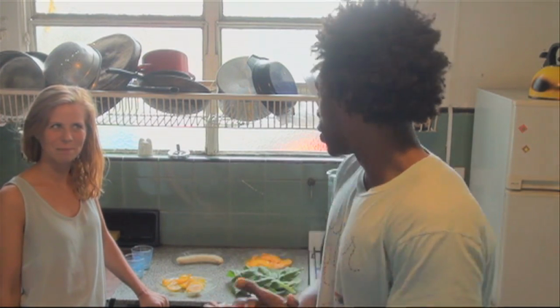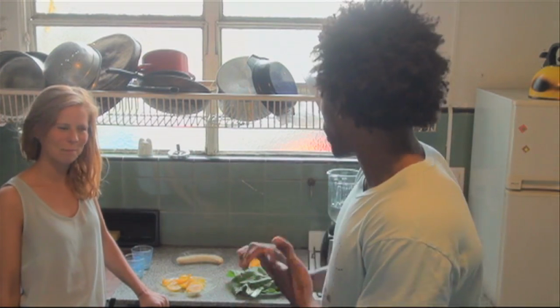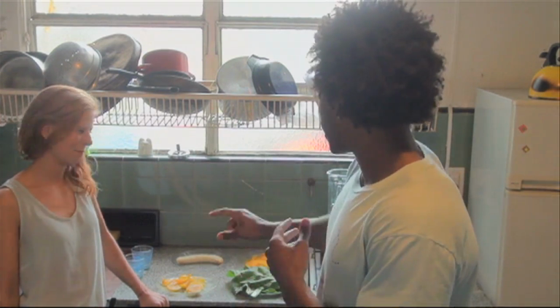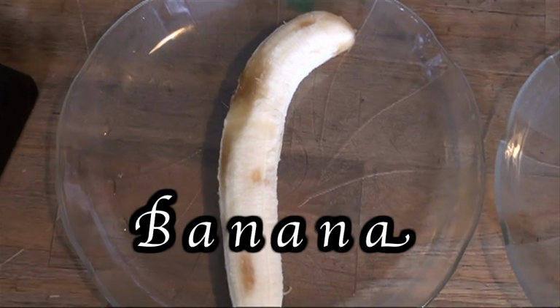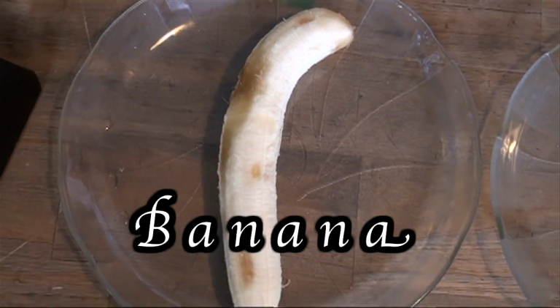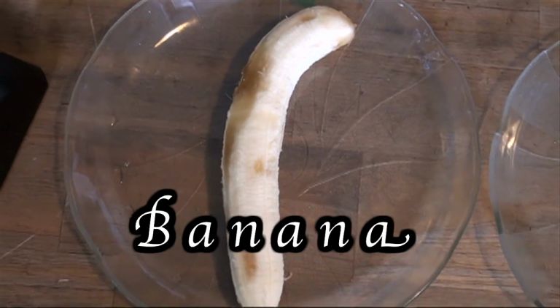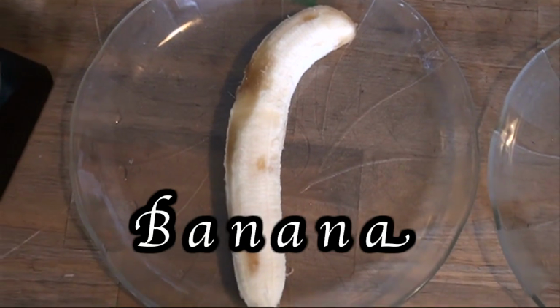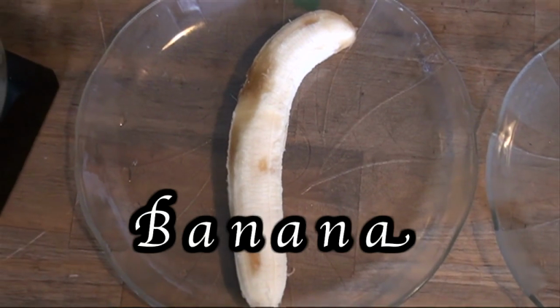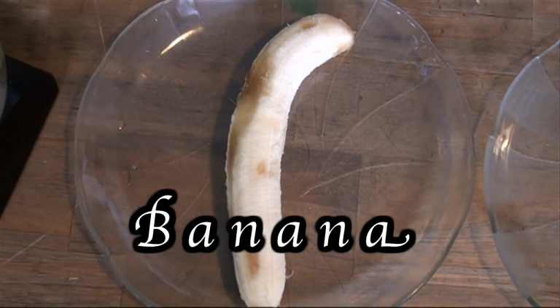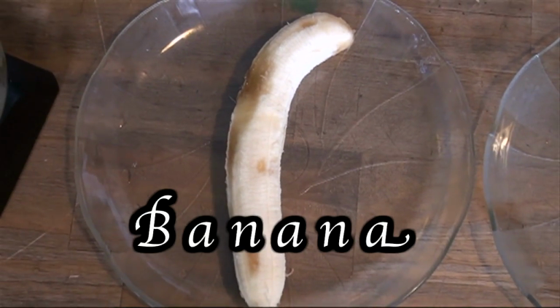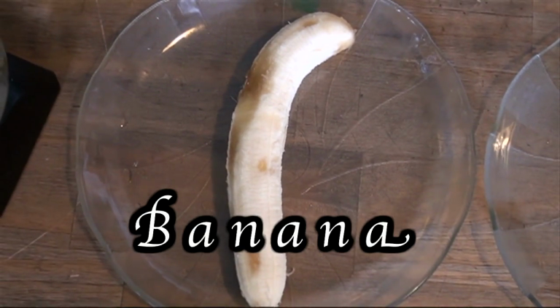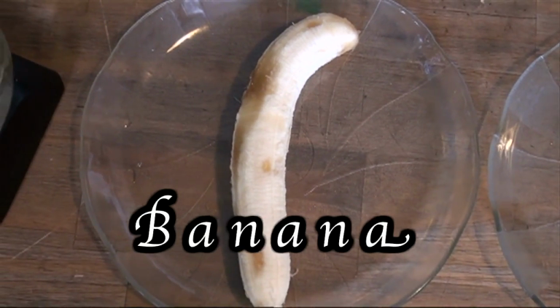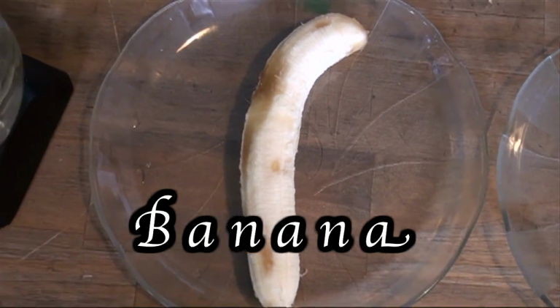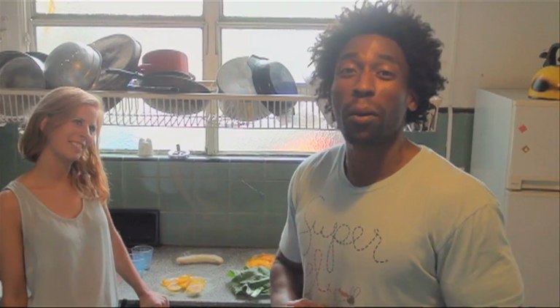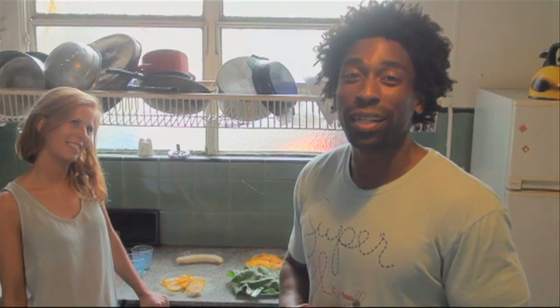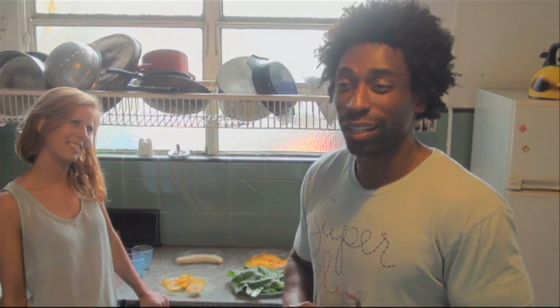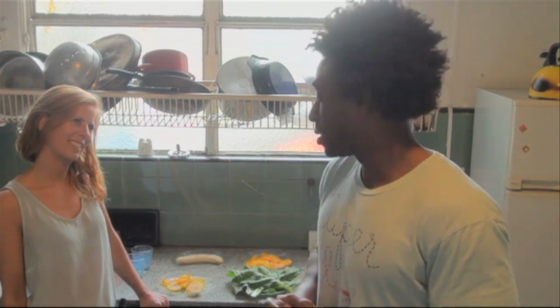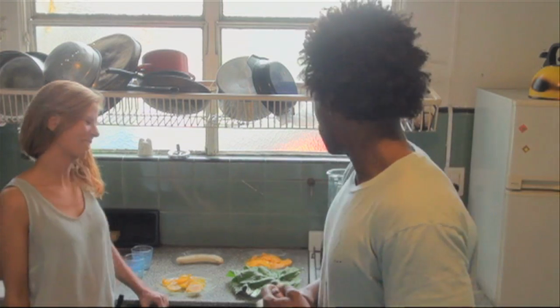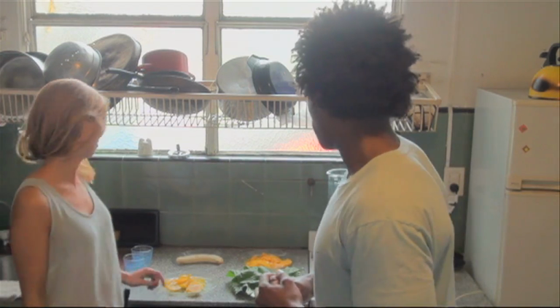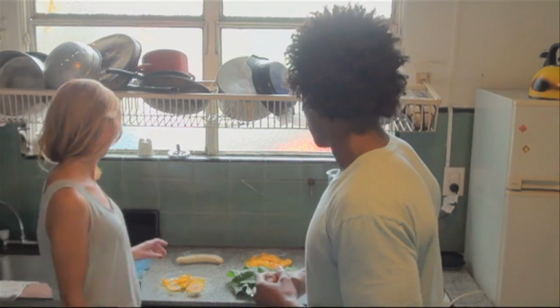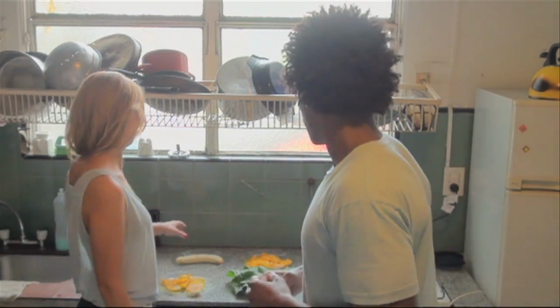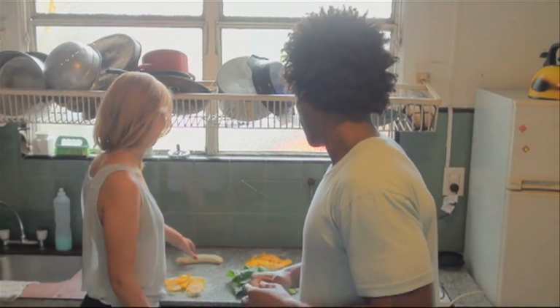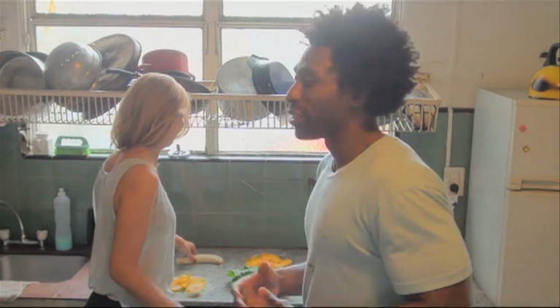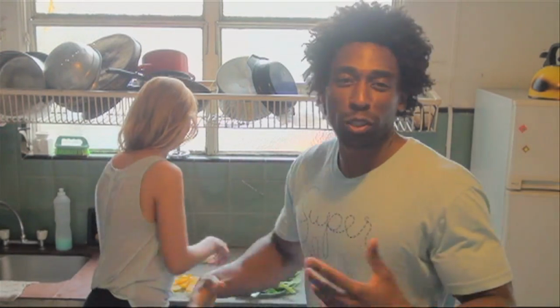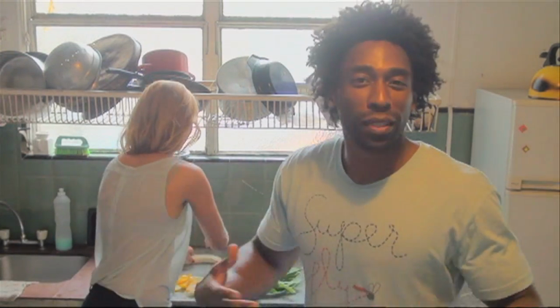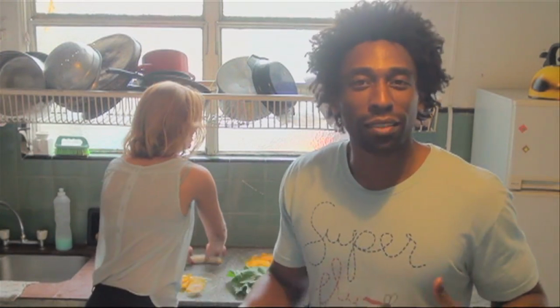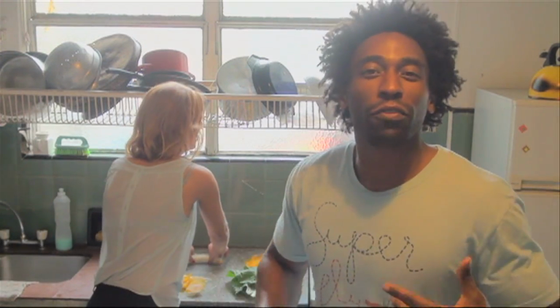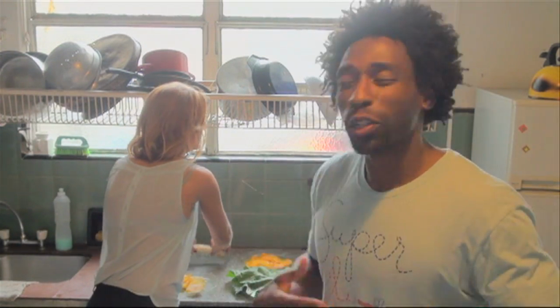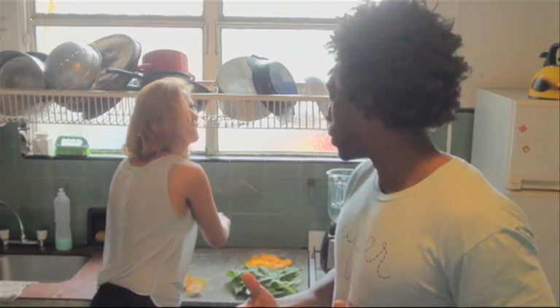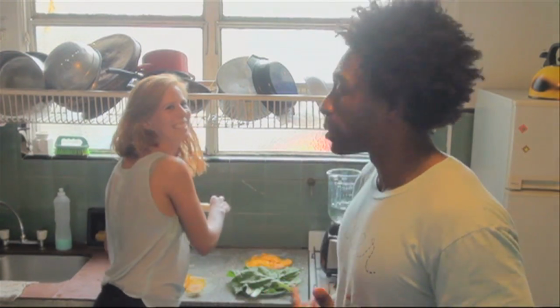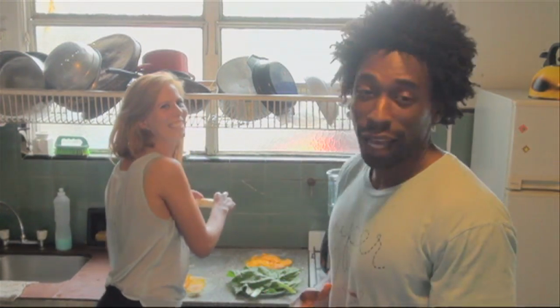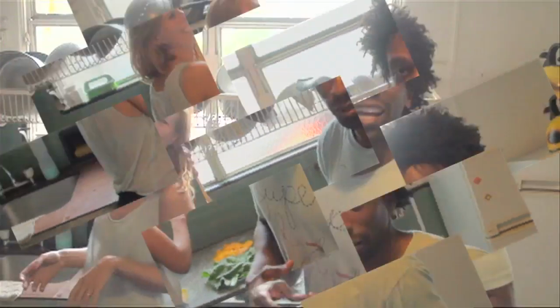So we're going to get started with the first ingredient, which is one banana. And of course, bananas are filled with potassium.